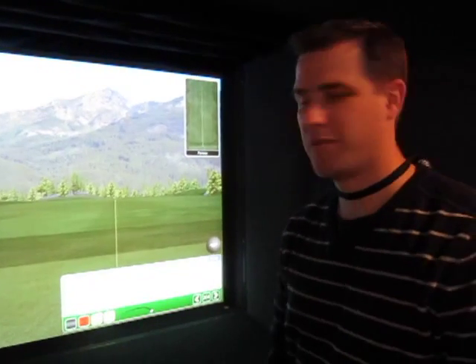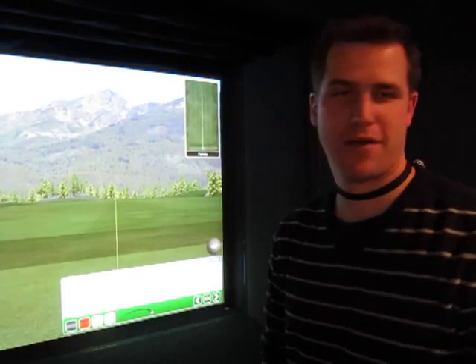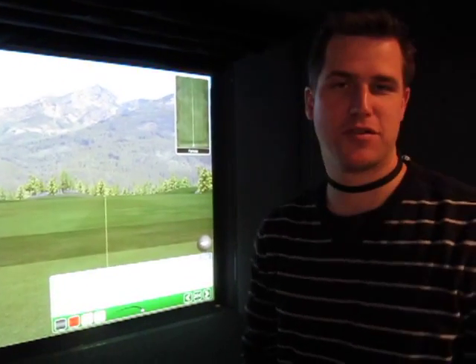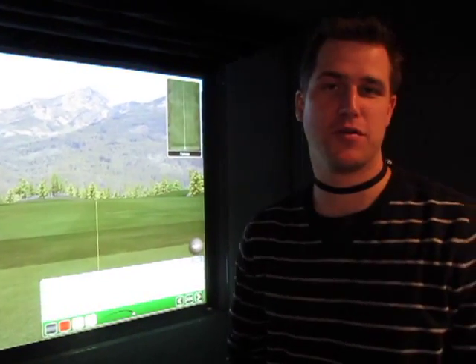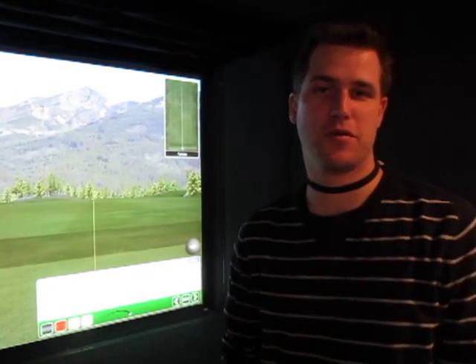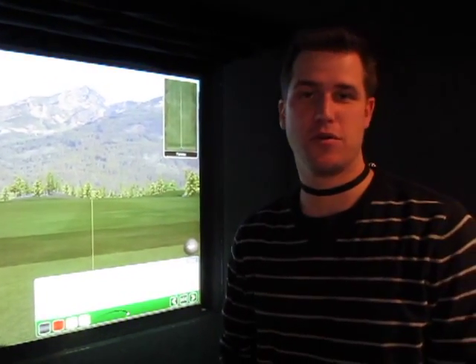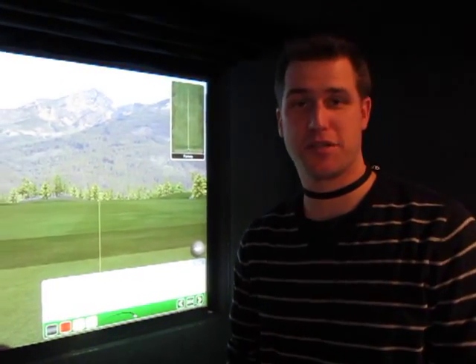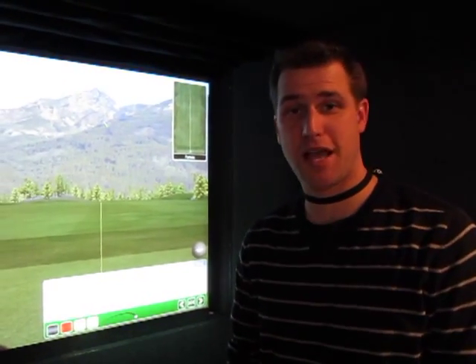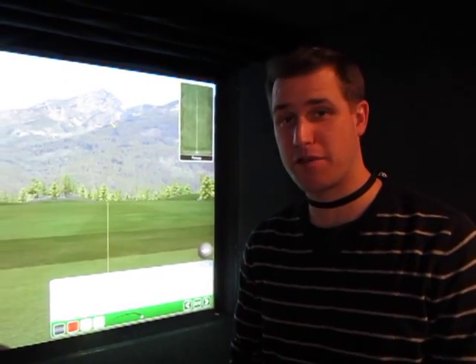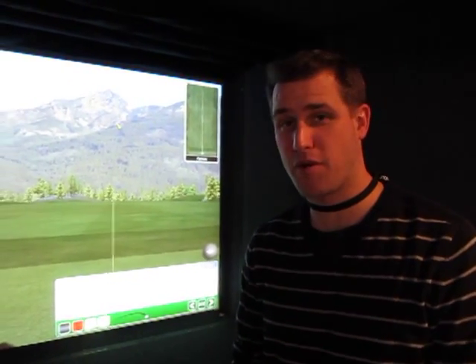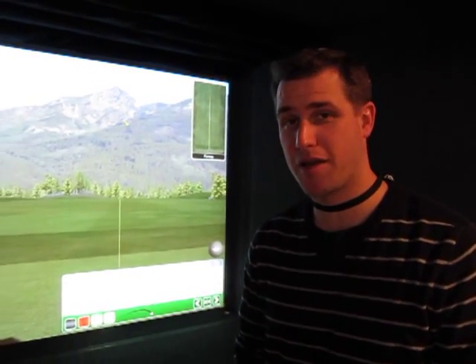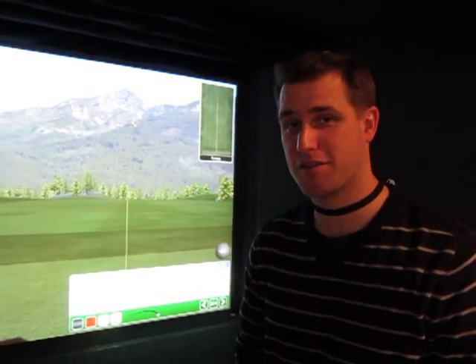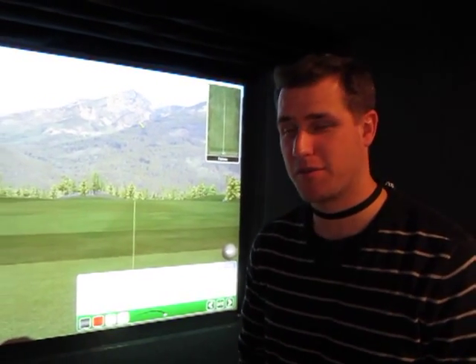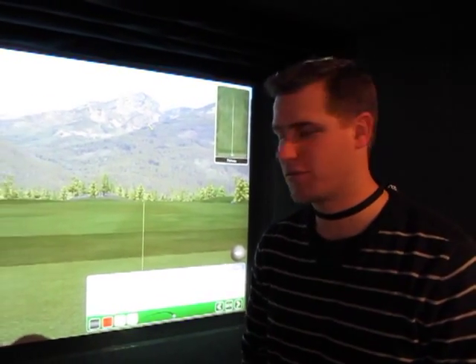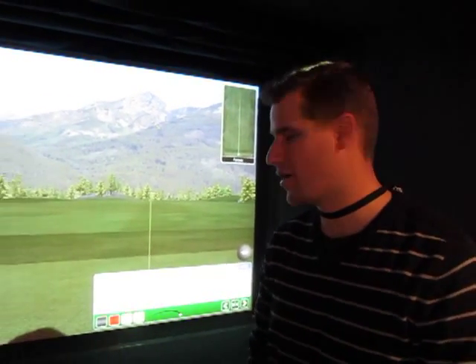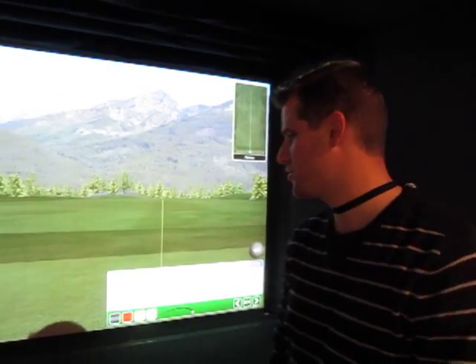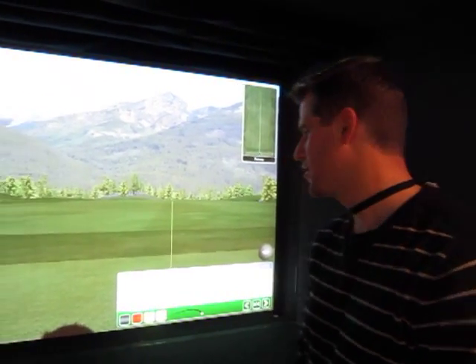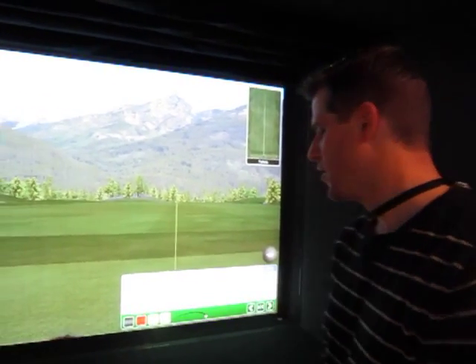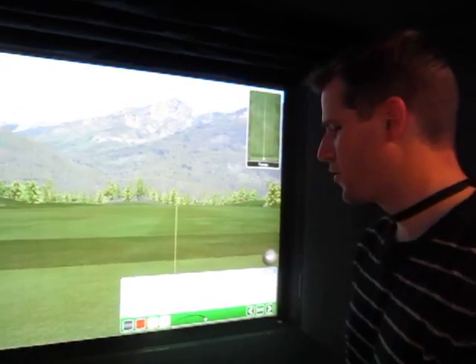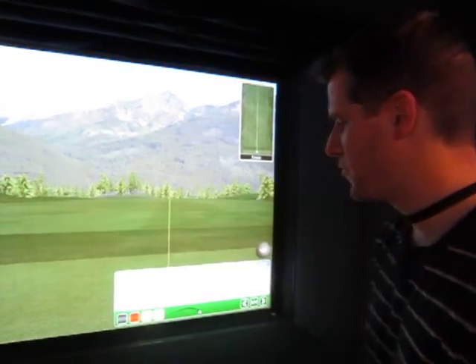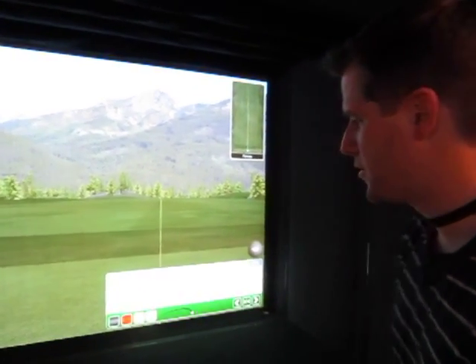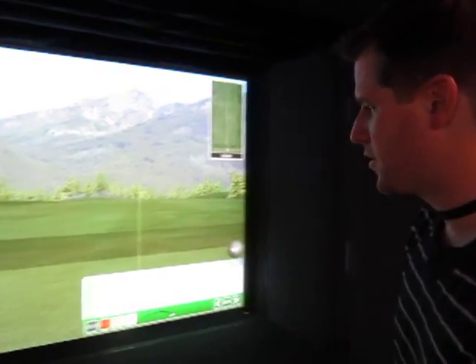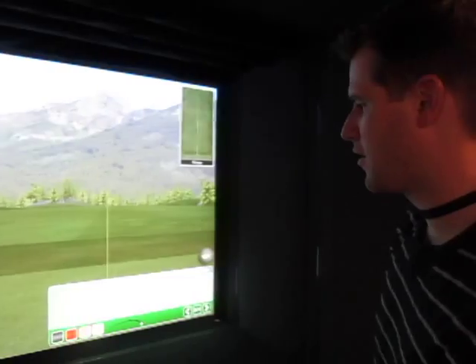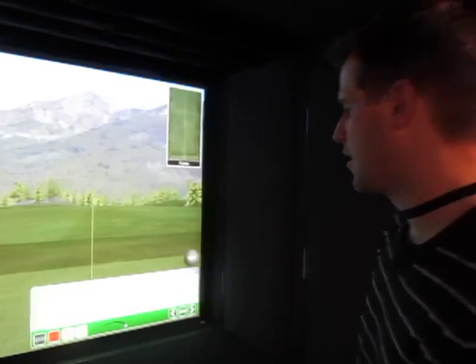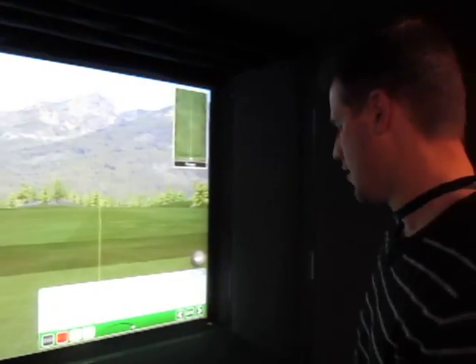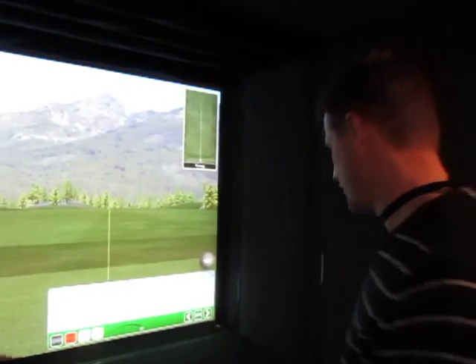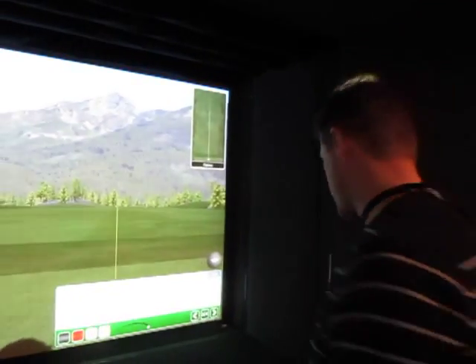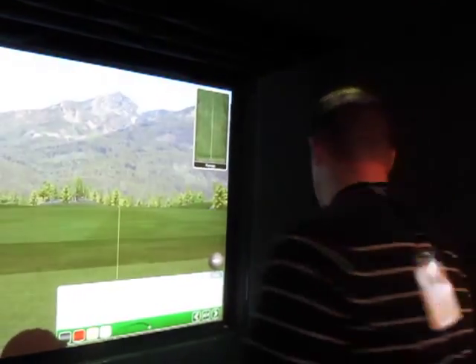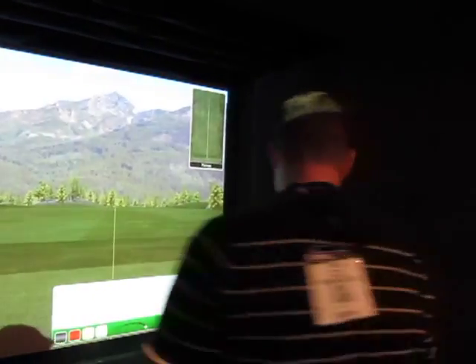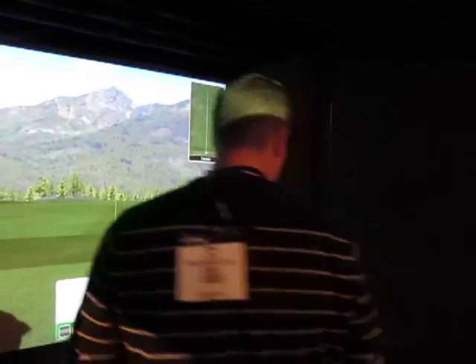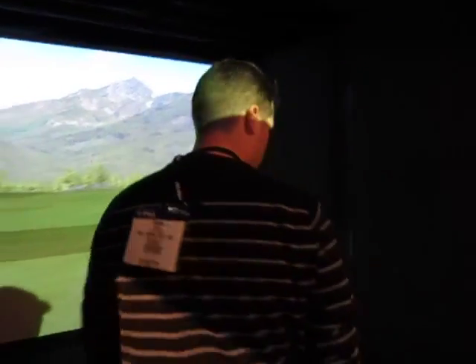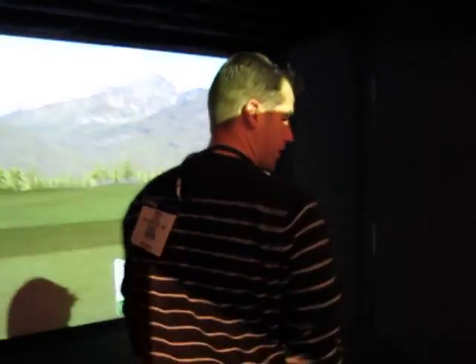We have two new exciting products that we've launched. One of them is our virtual pass-through screen.